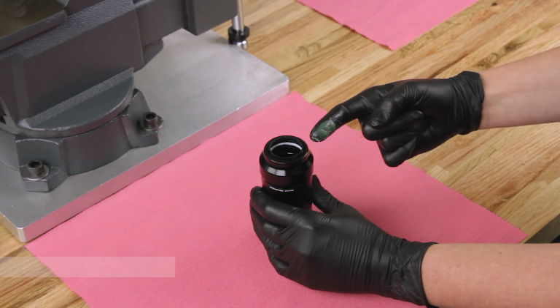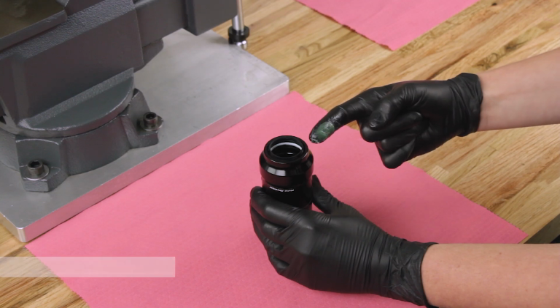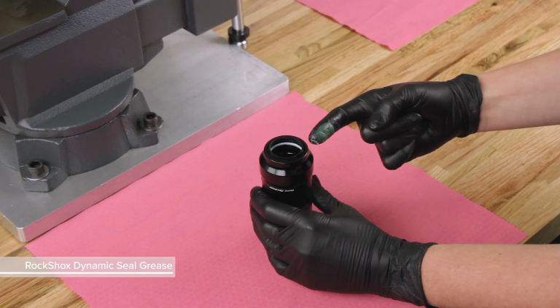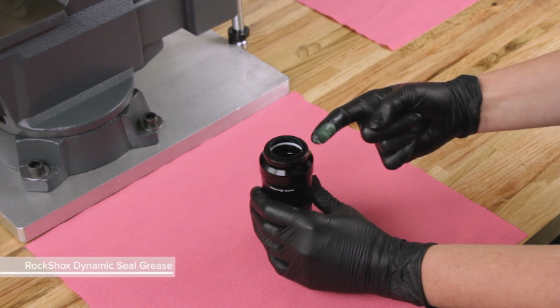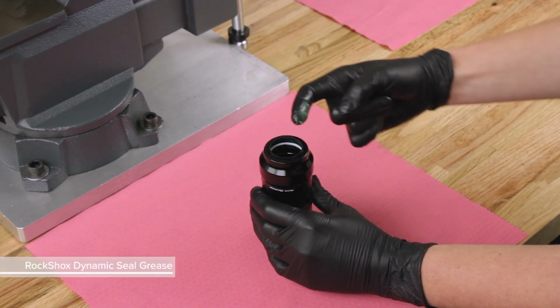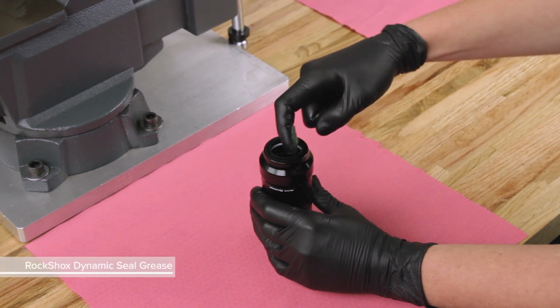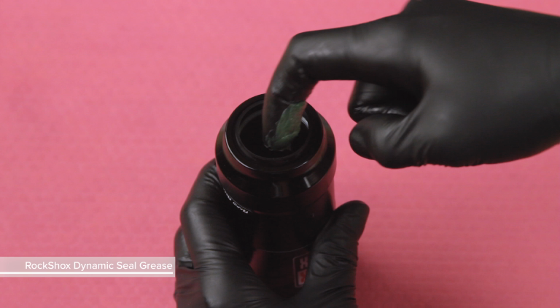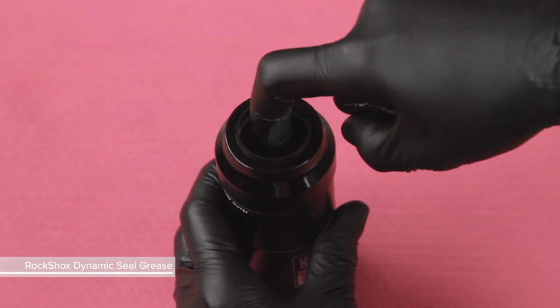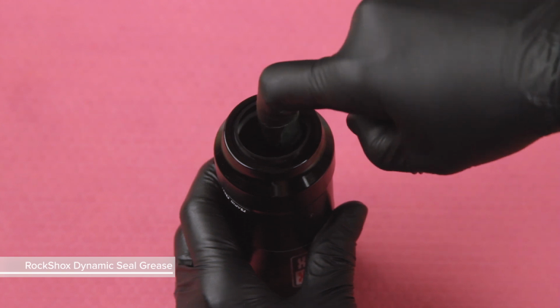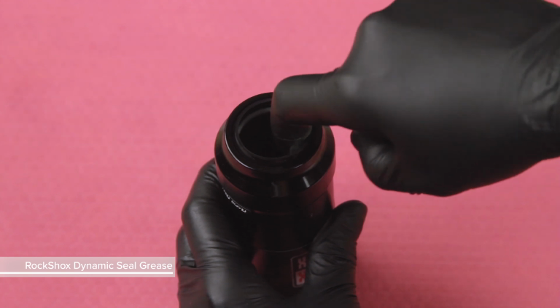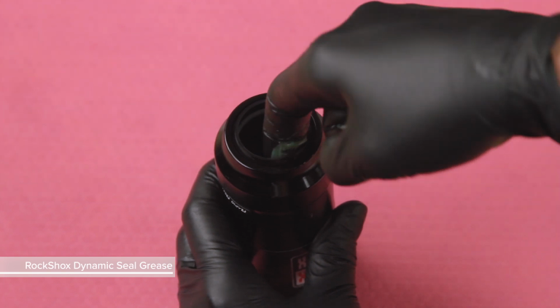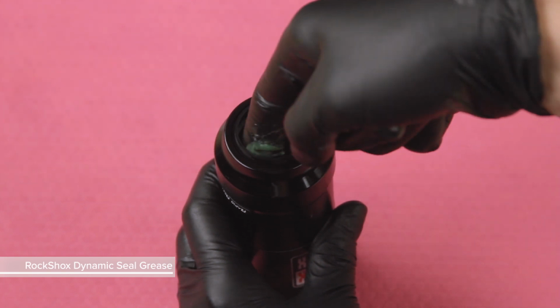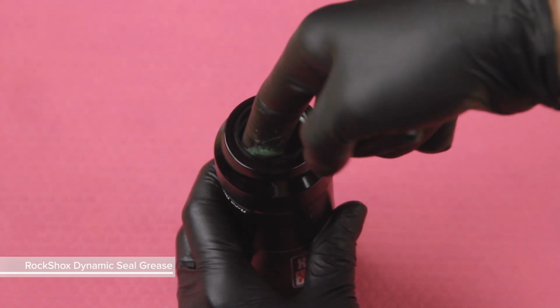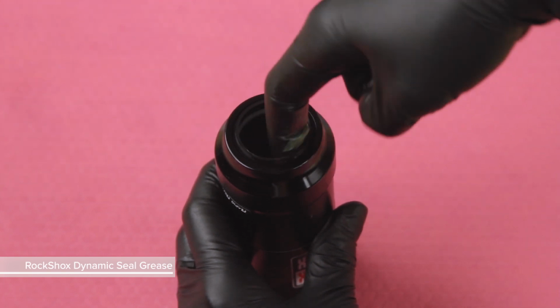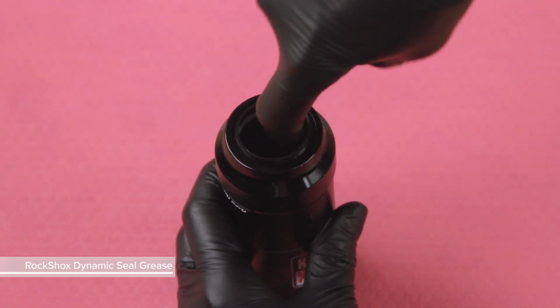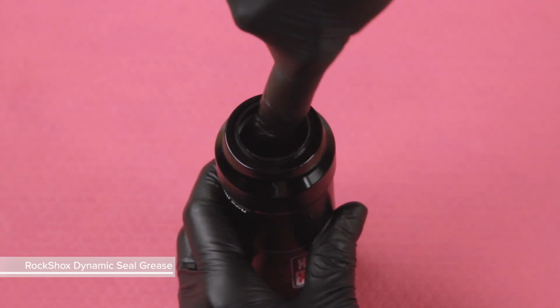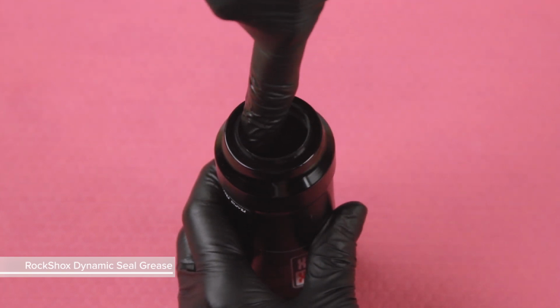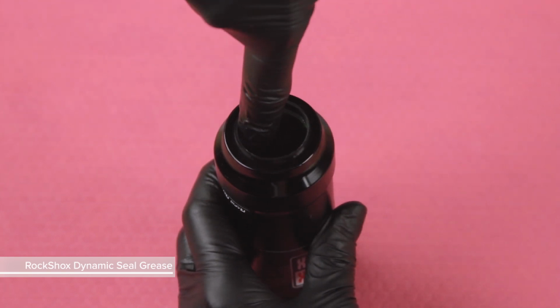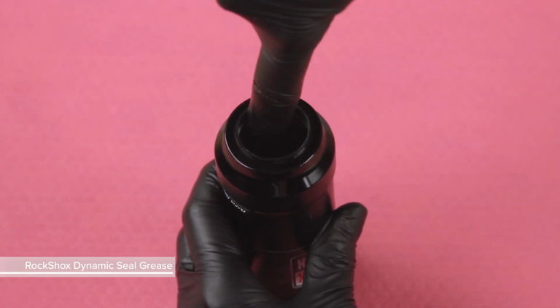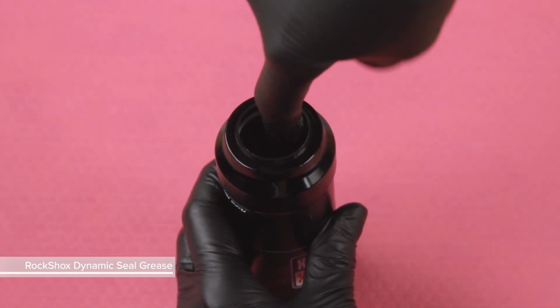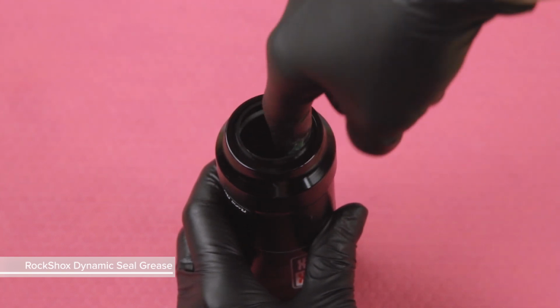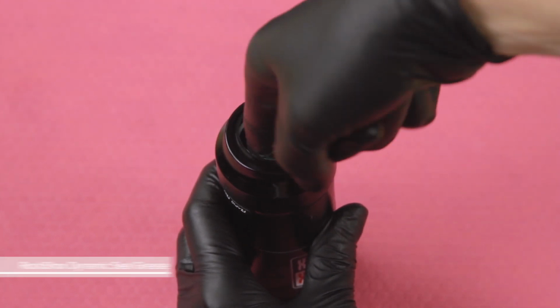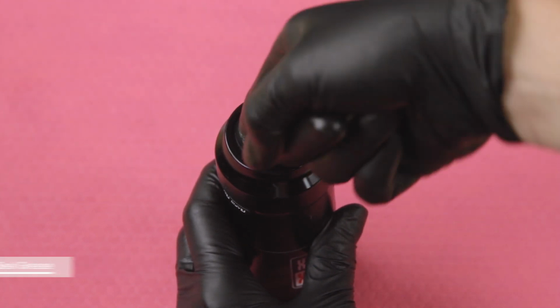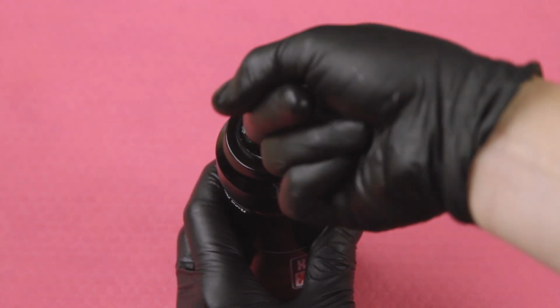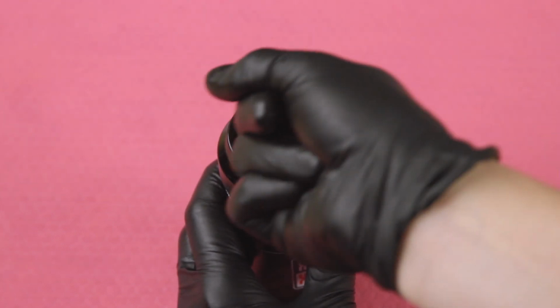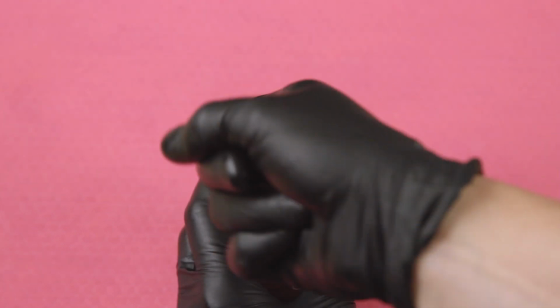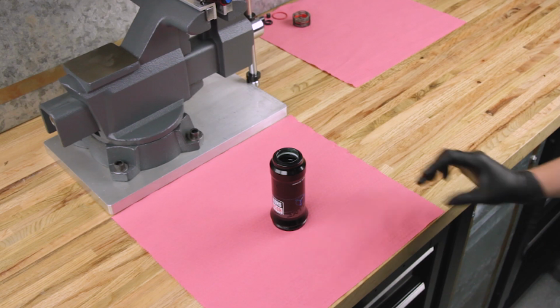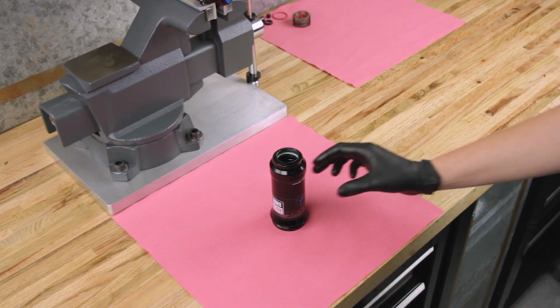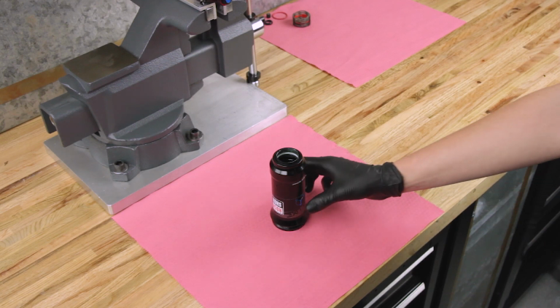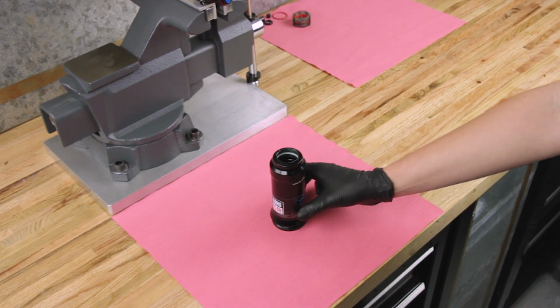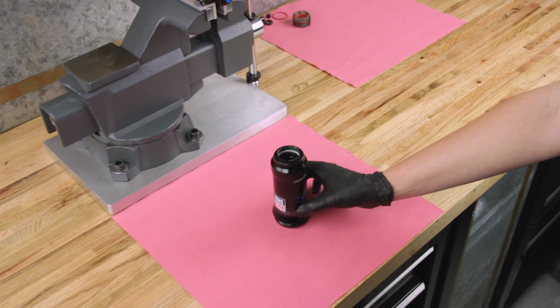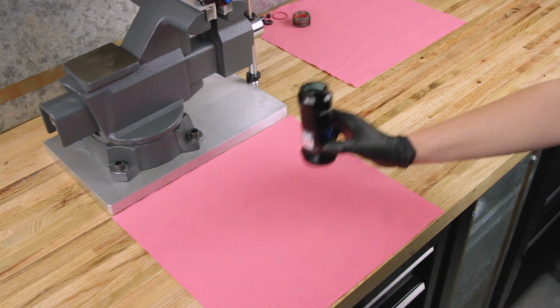Apply a small amount of RockShox Dynamic Seal Grease to the quad seal, backup ring, and wiper seal. Set the air can aside.